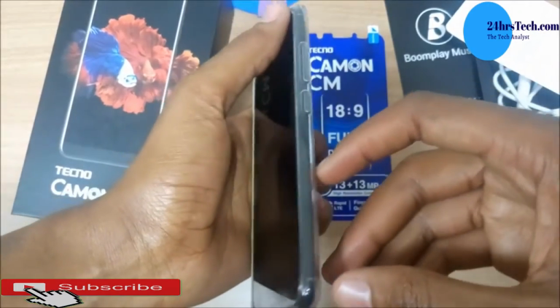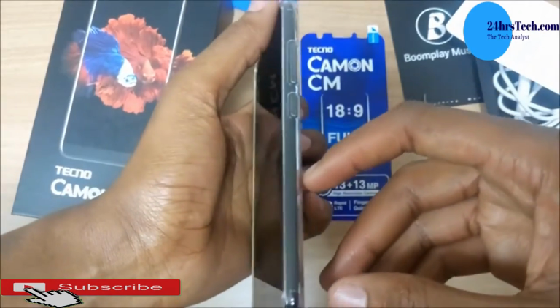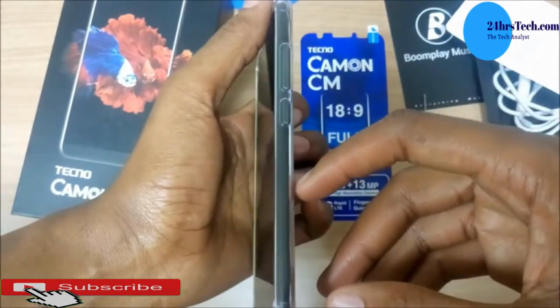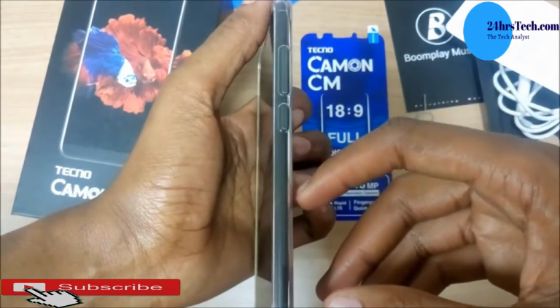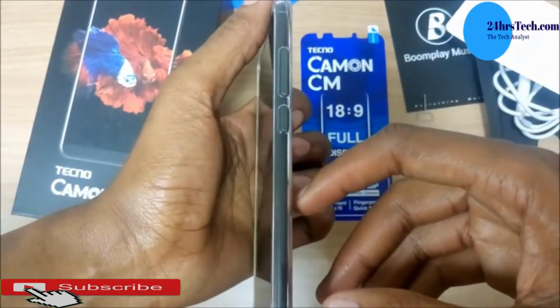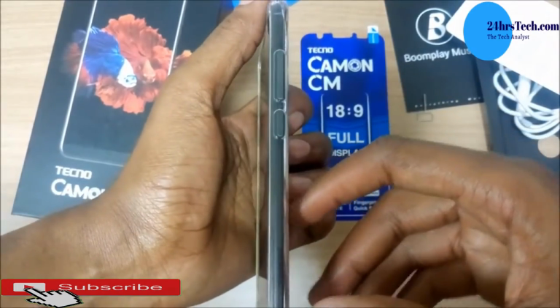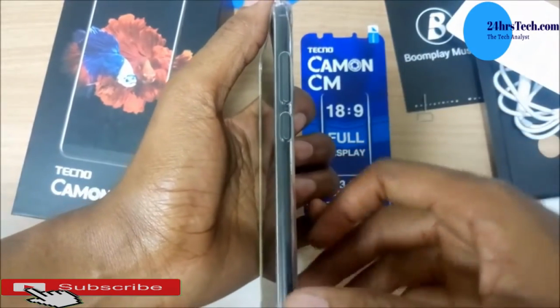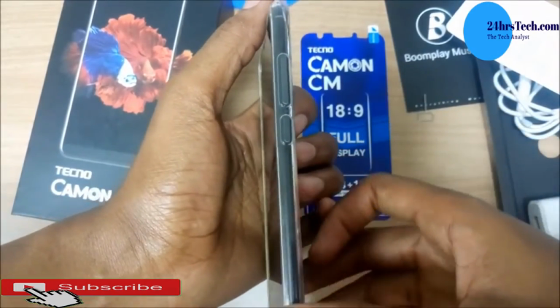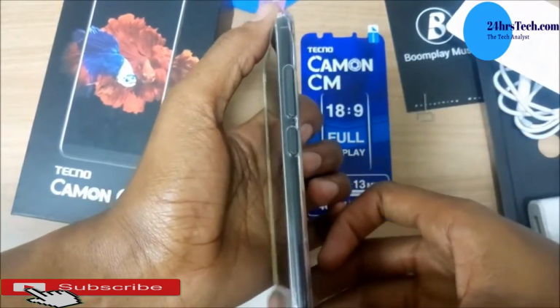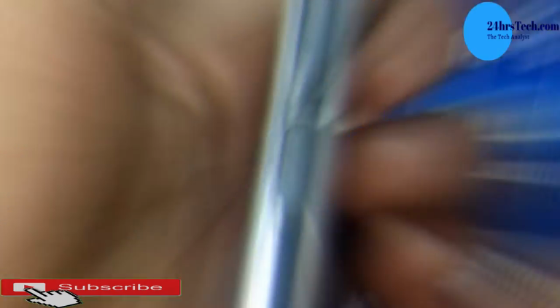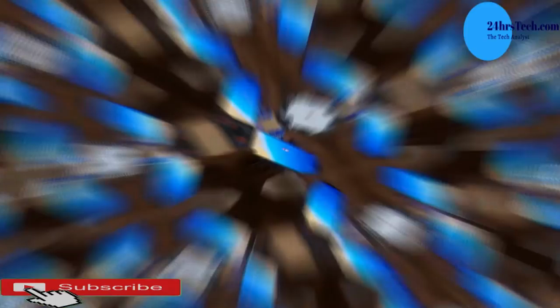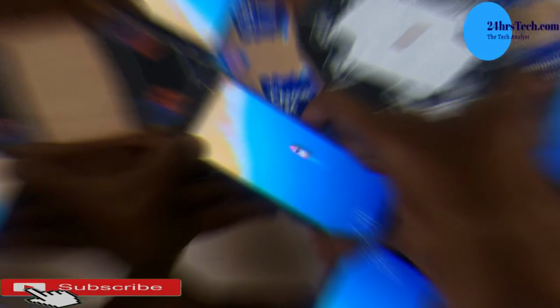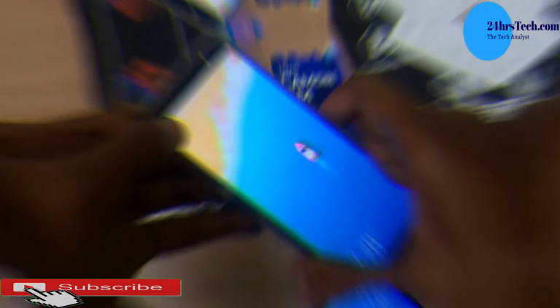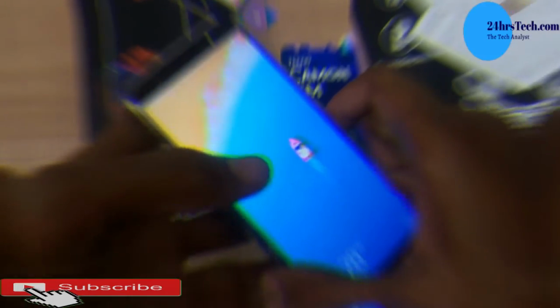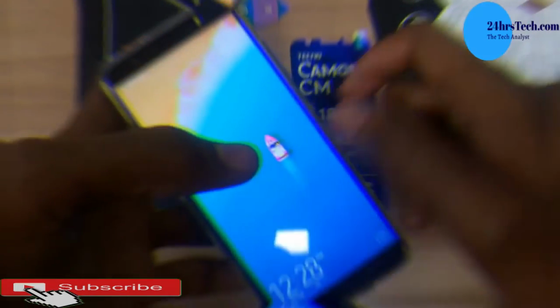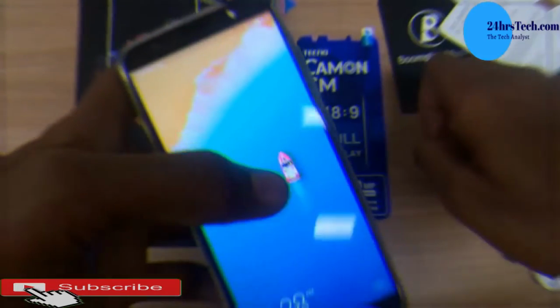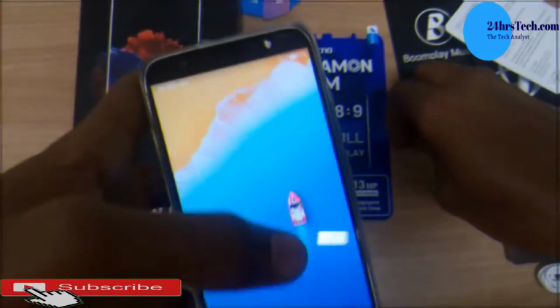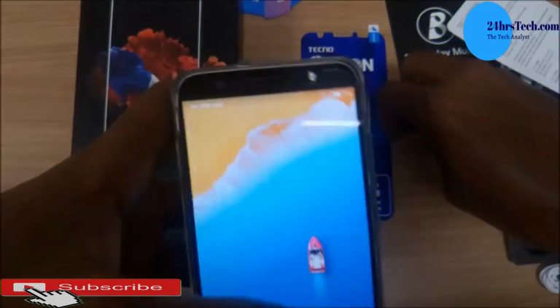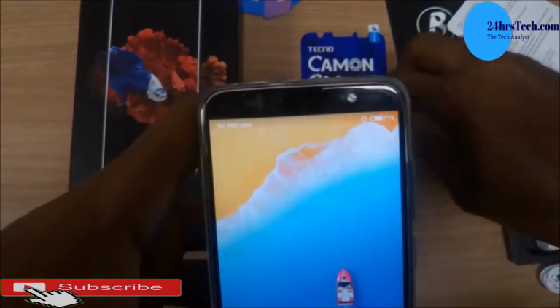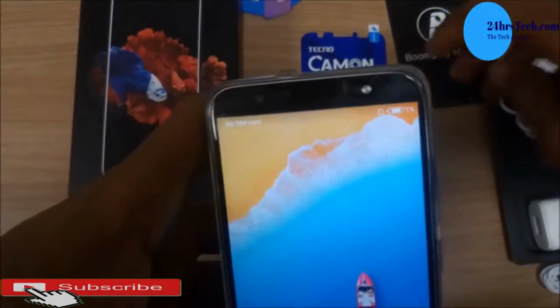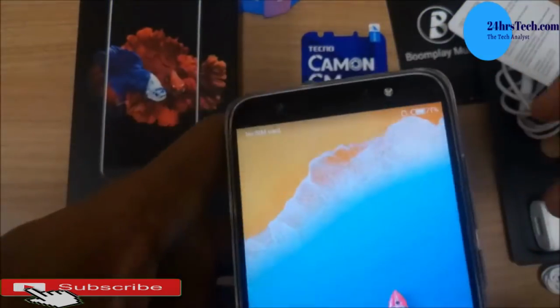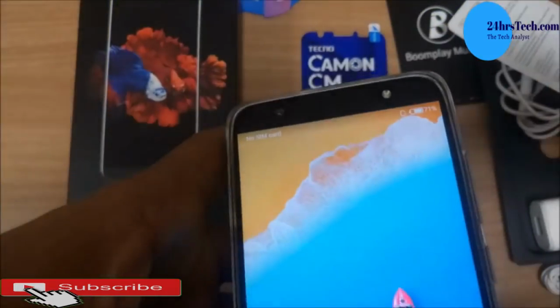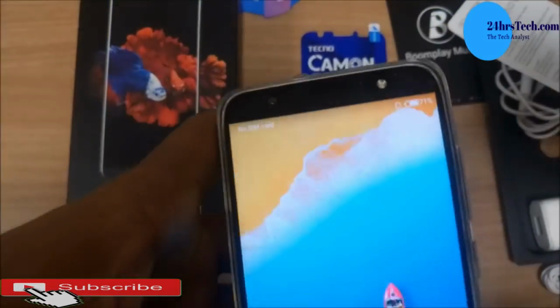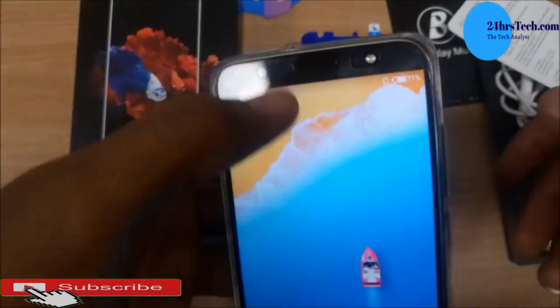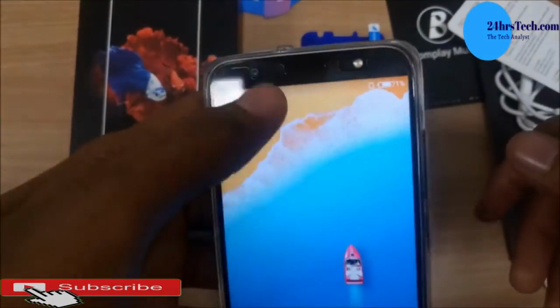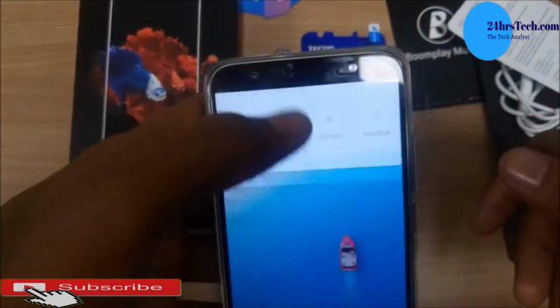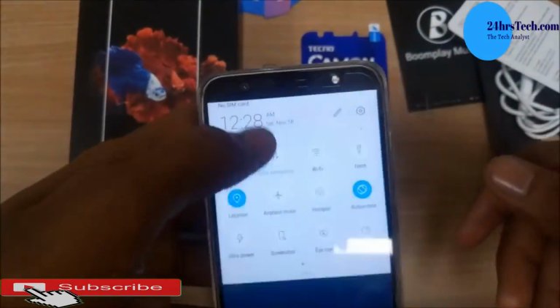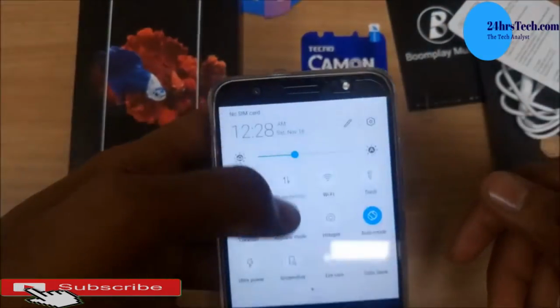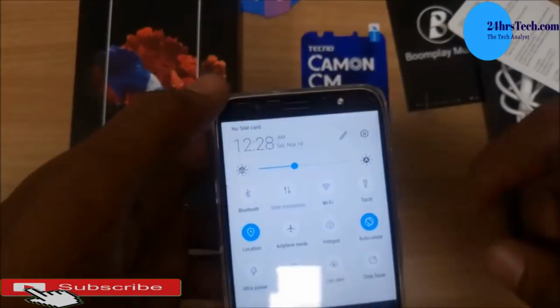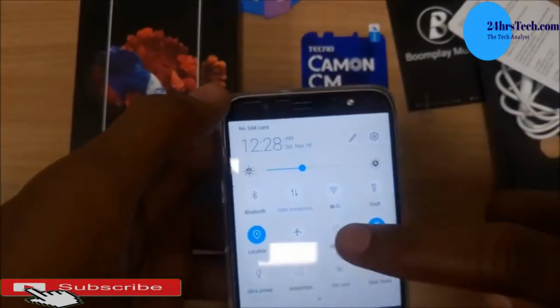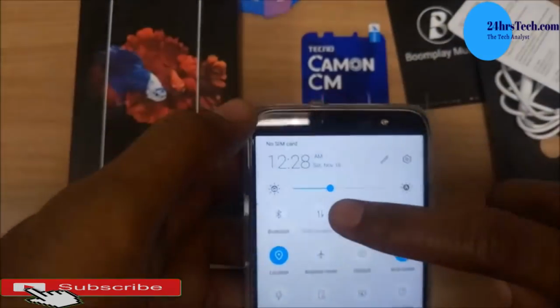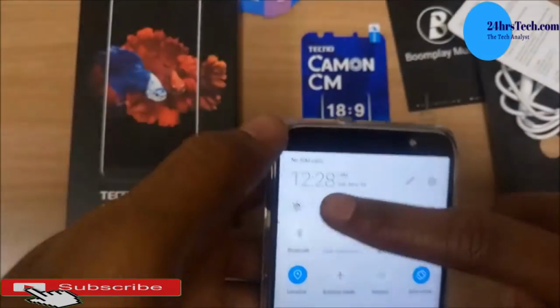It has 13 megapixels both at the front and back cameras, which is interesting at this price point.